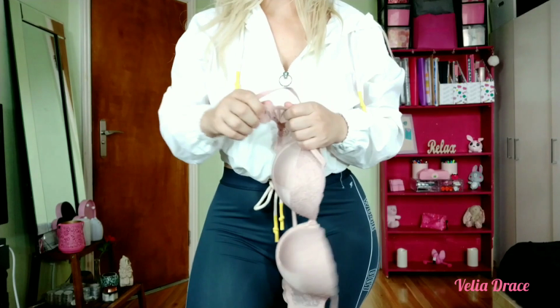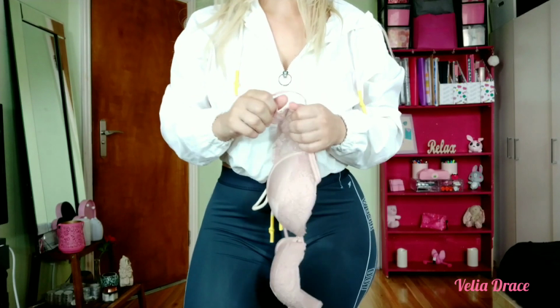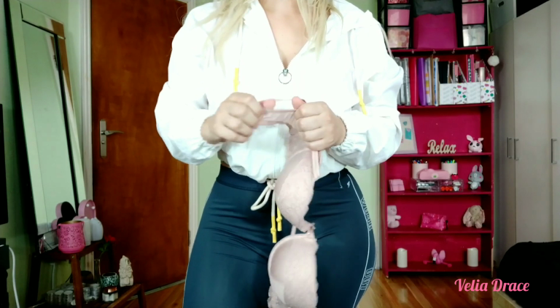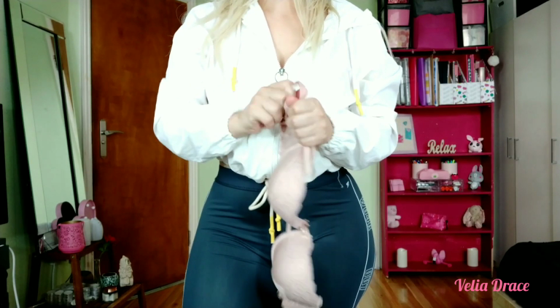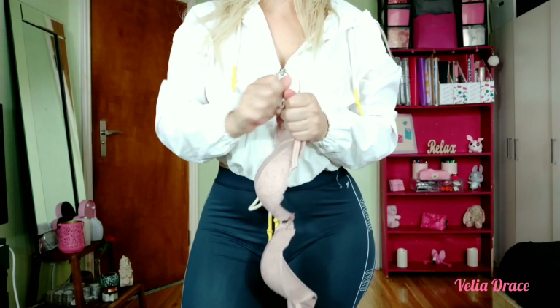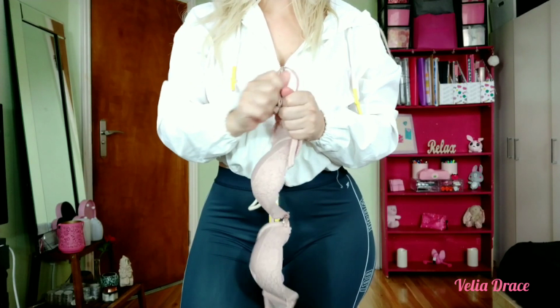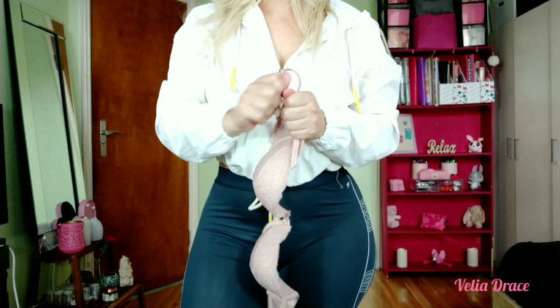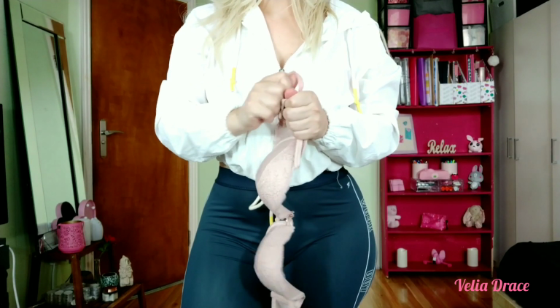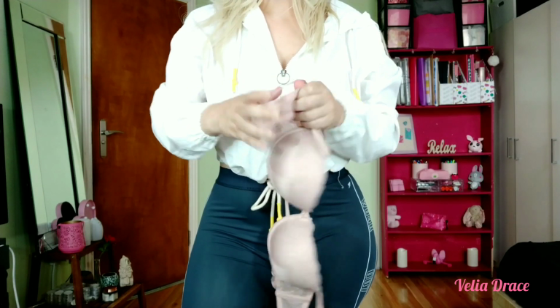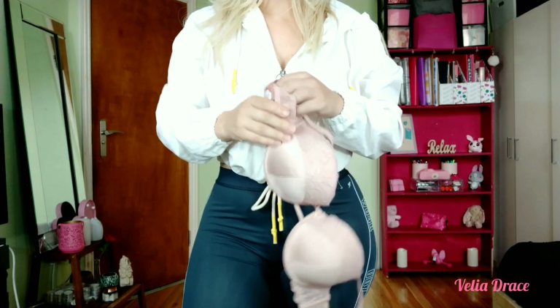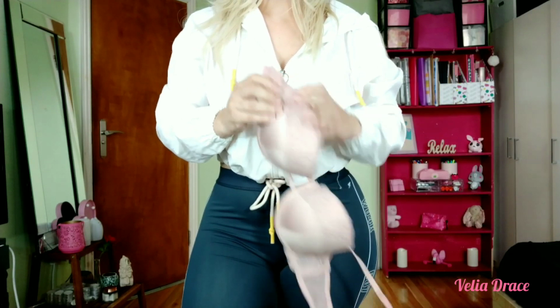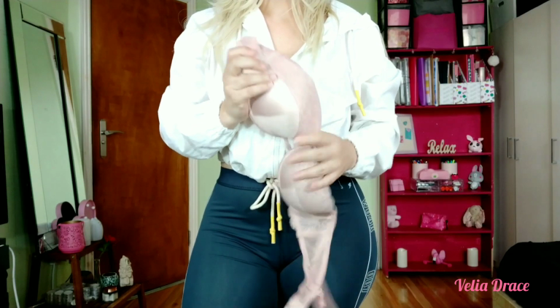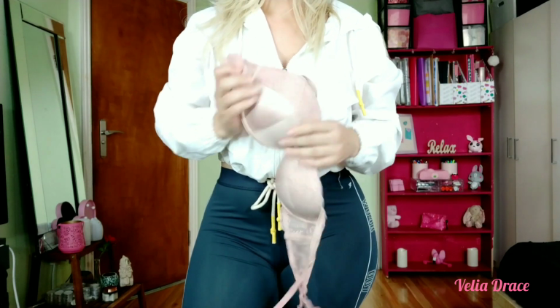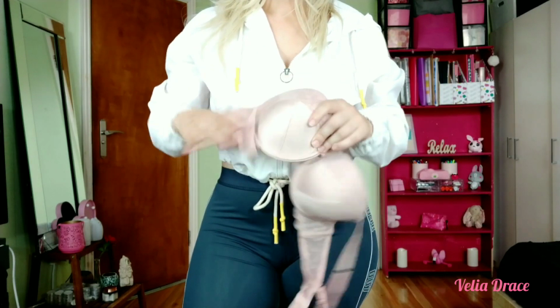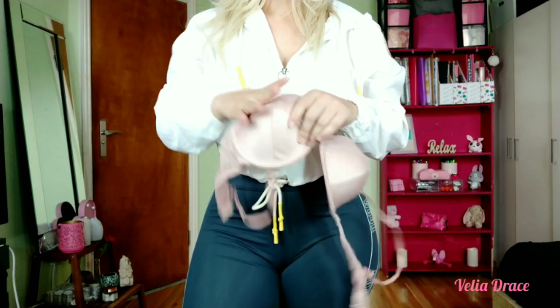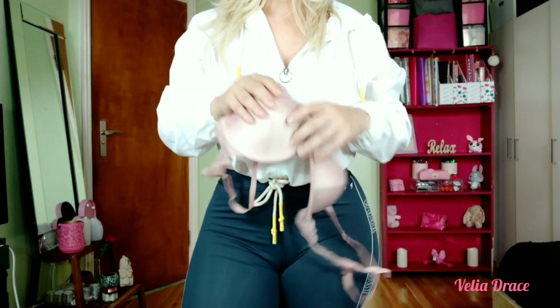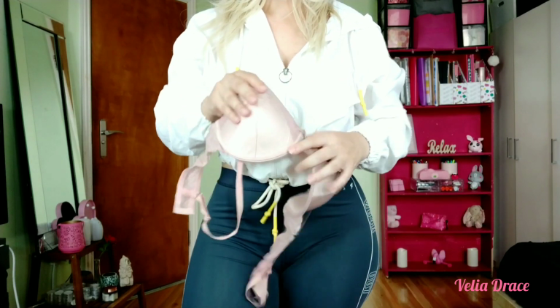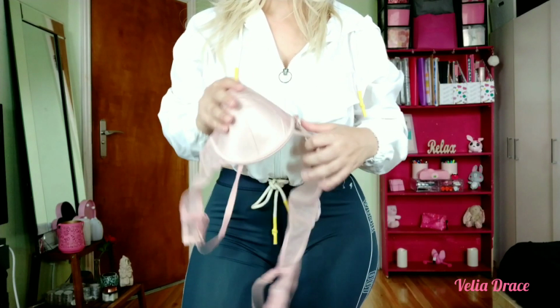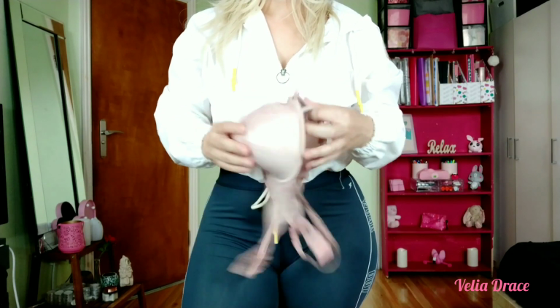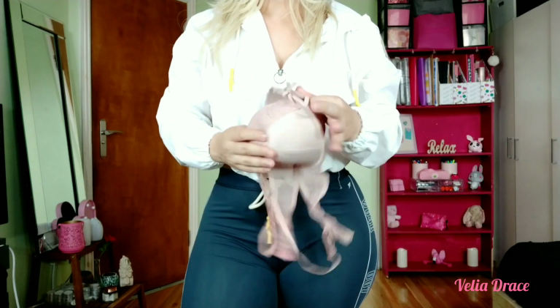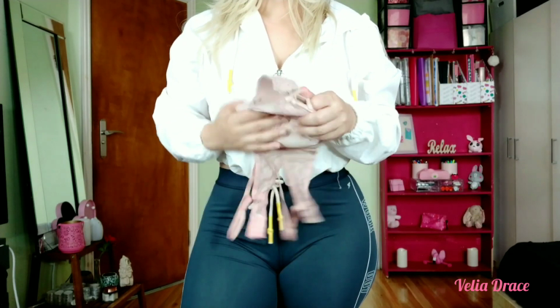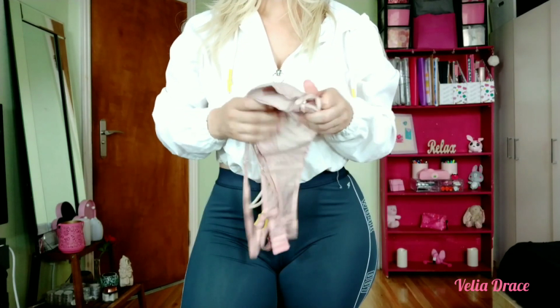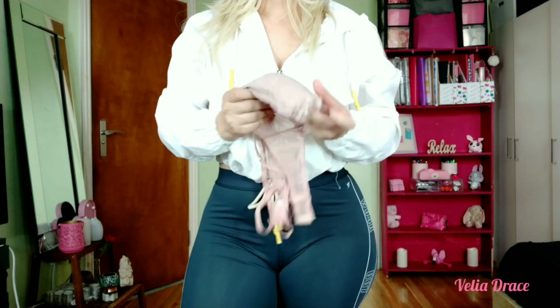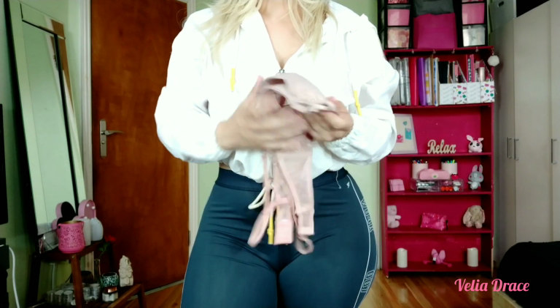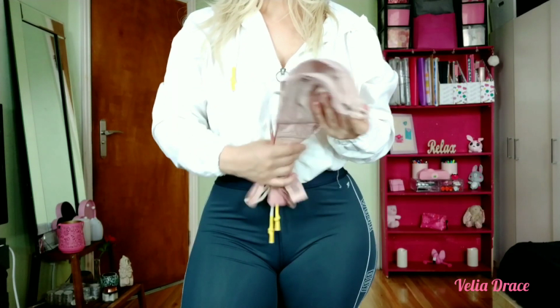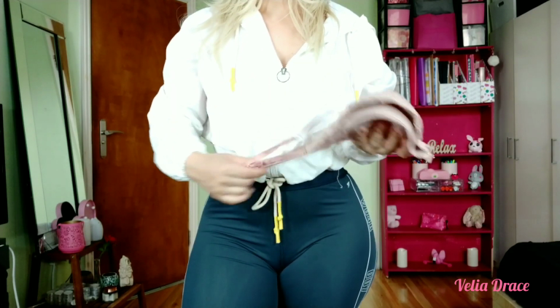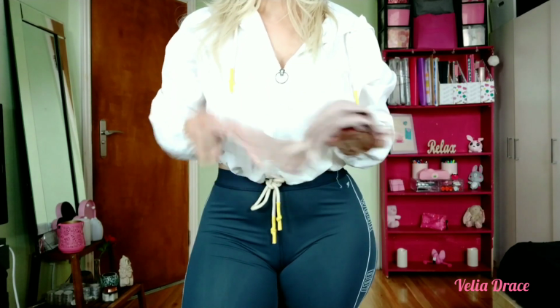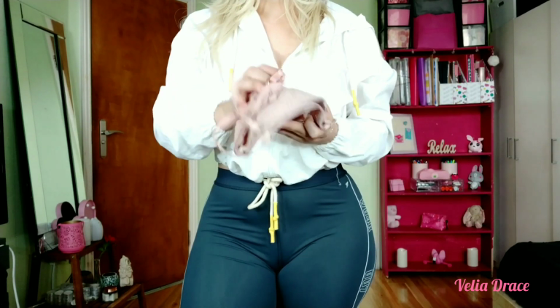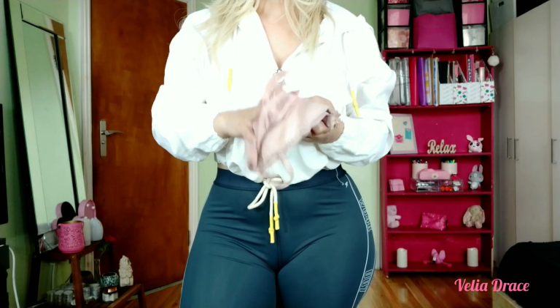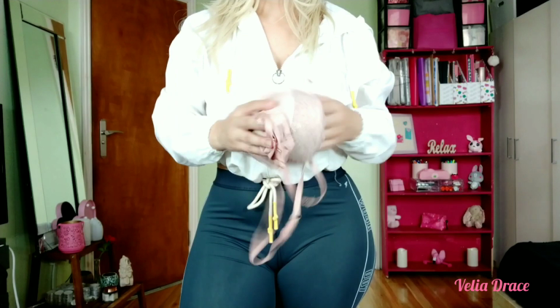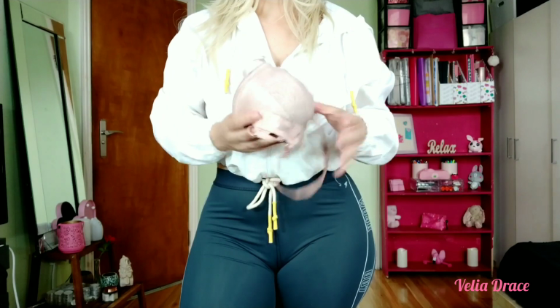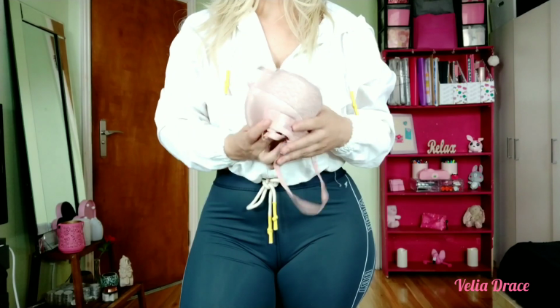Launder bras with a detergent made for lingerie or silk. After every five wears, soak the bra for 30 minutes, wash it by hand, and hand dry.